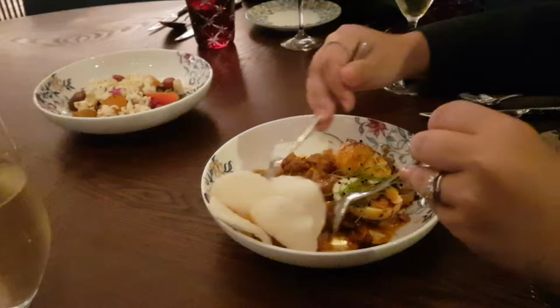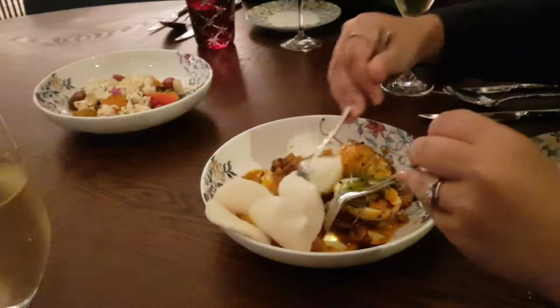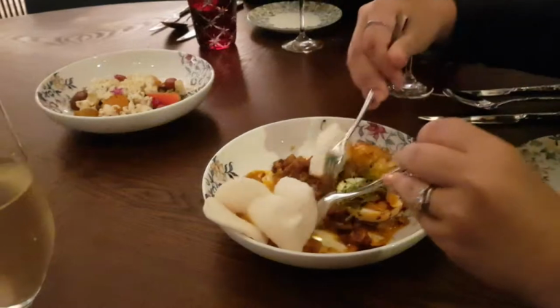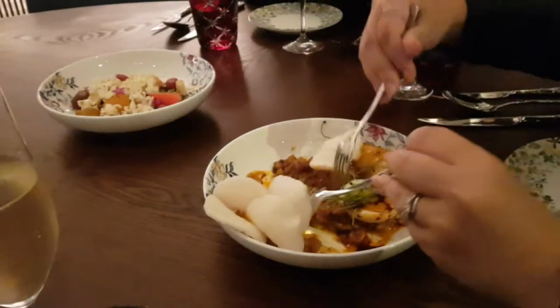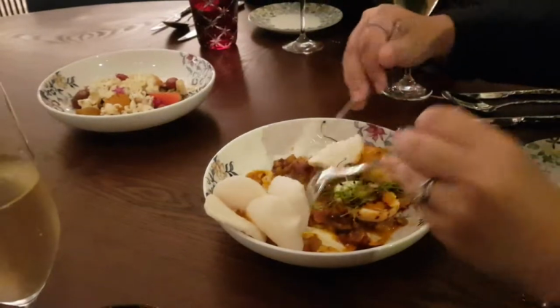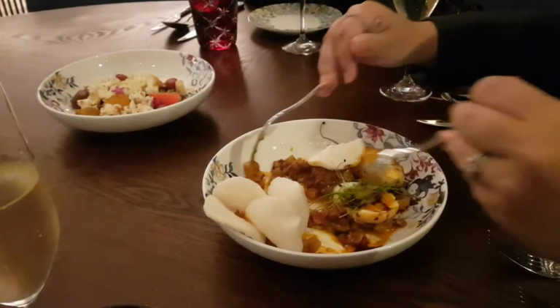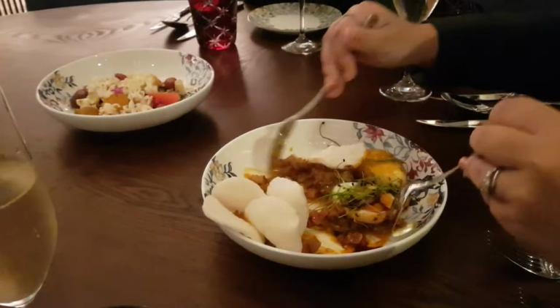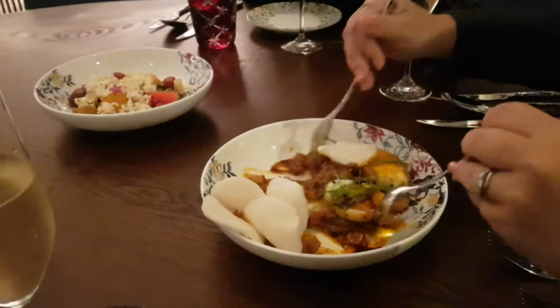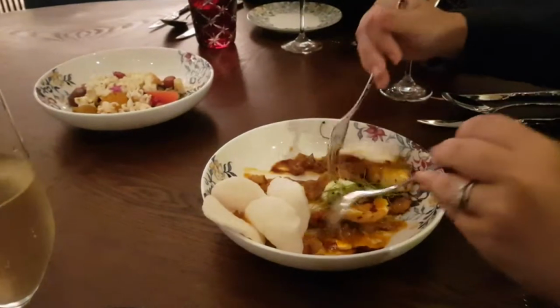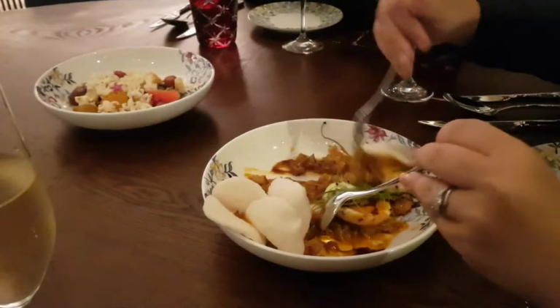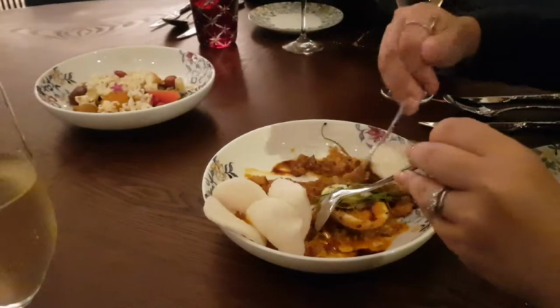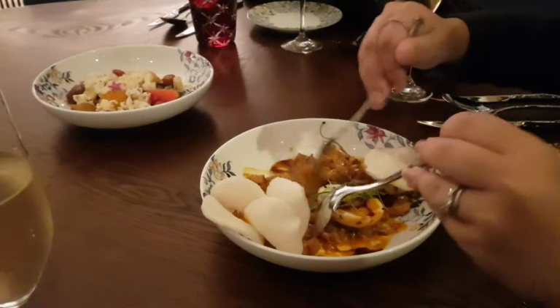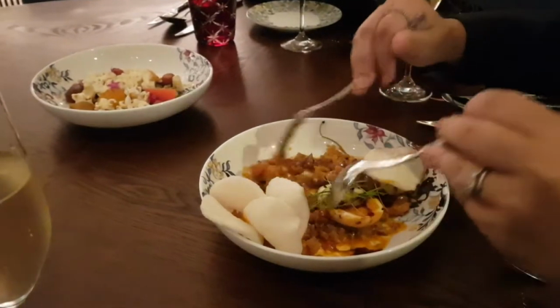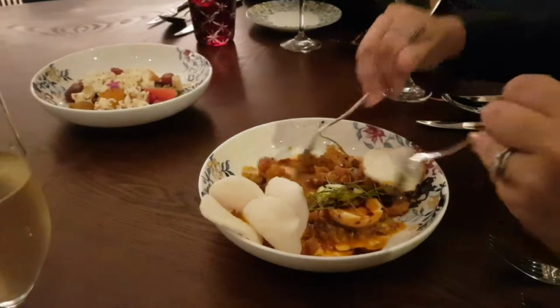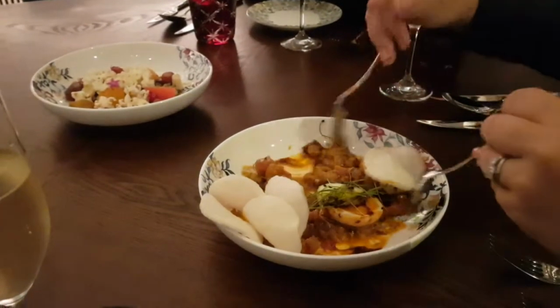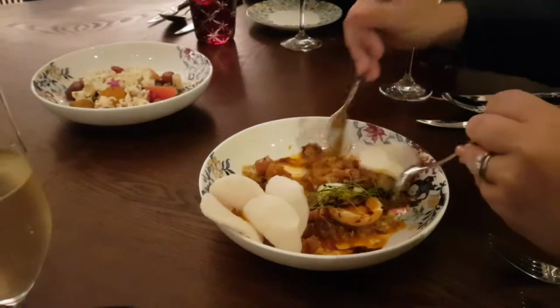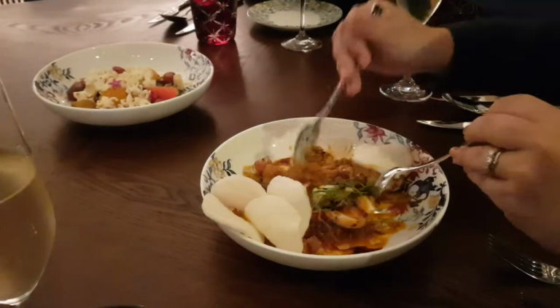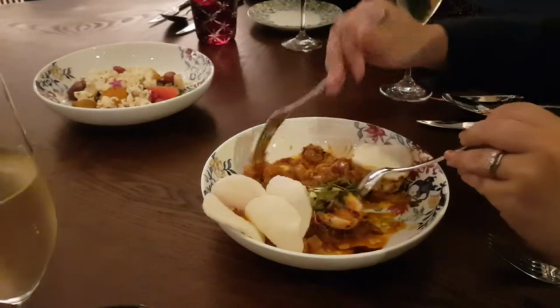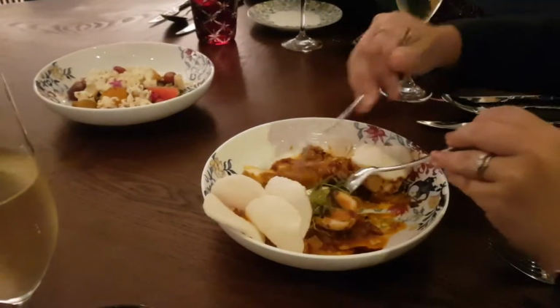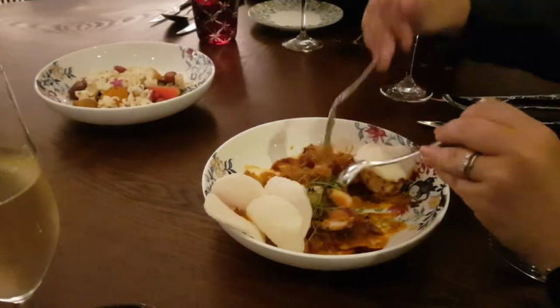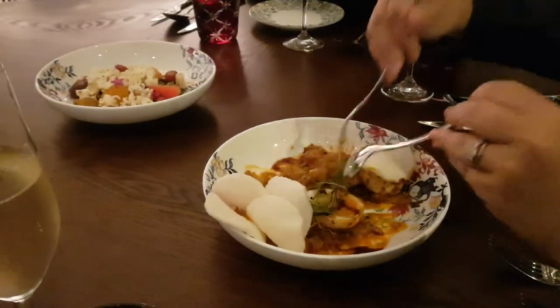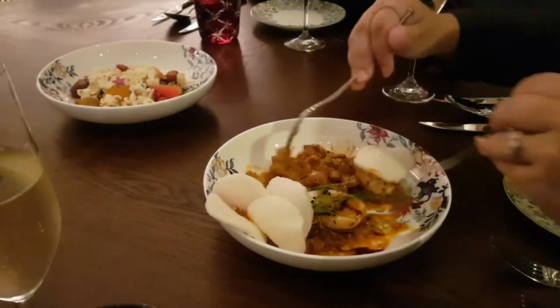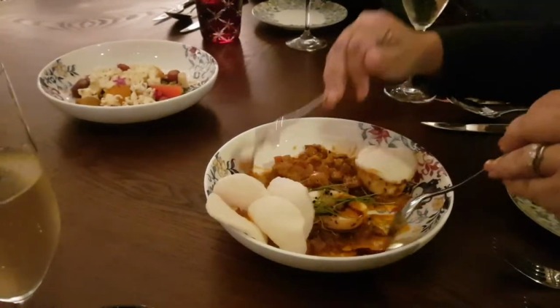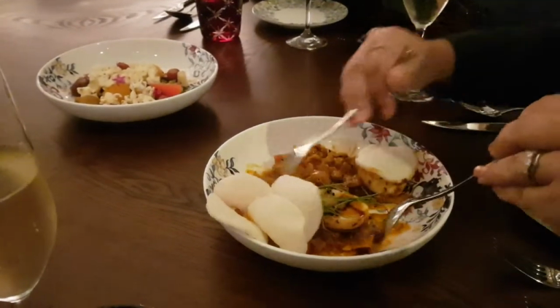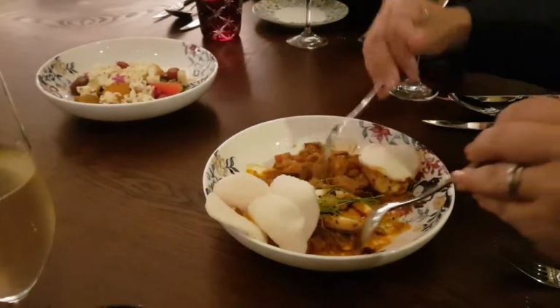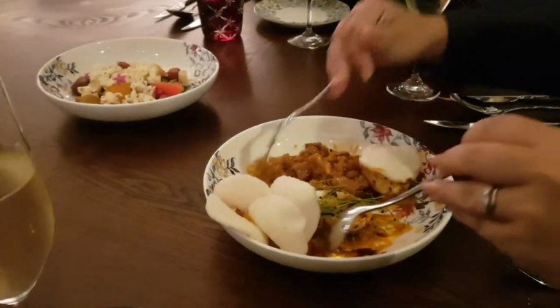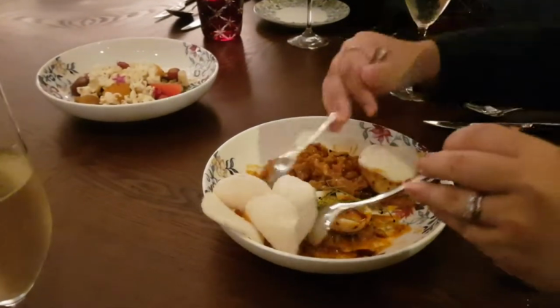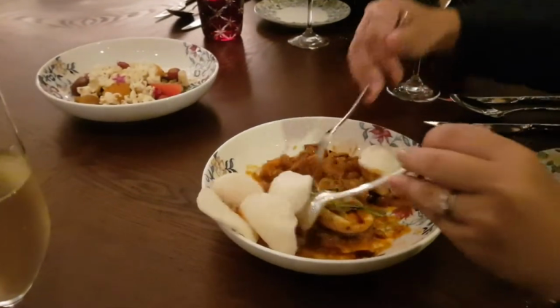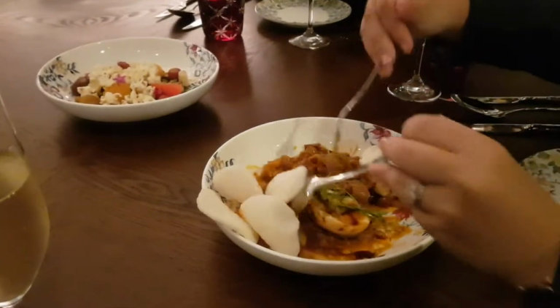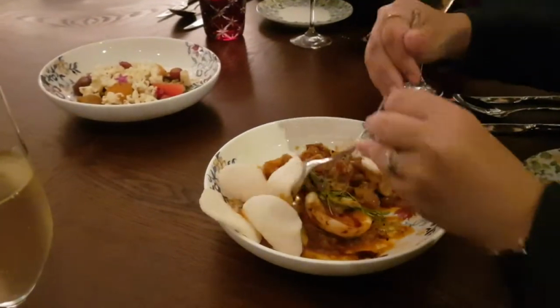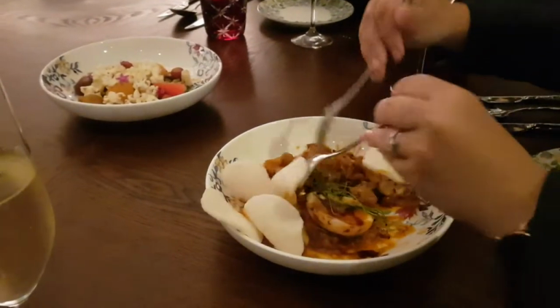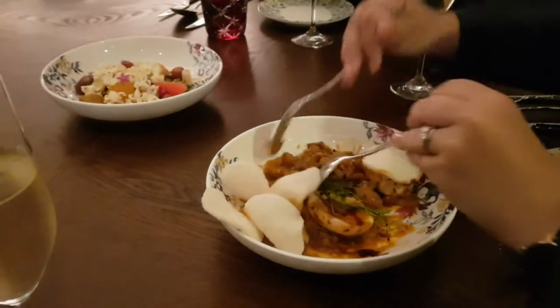Oh, even the egg also has a plate. No, no, it's an egg. We just put it on one side.